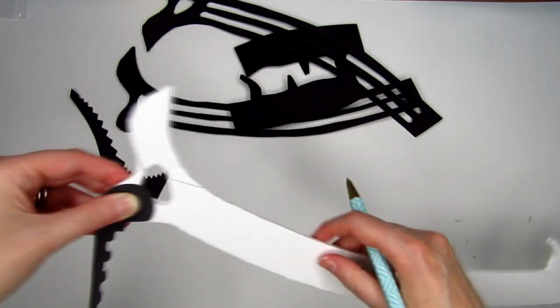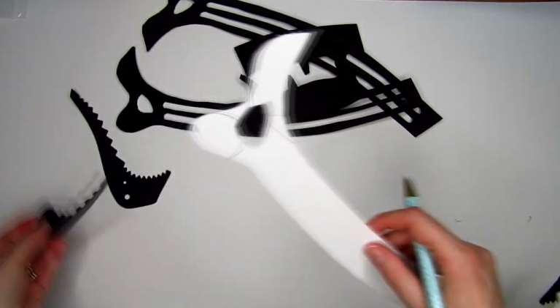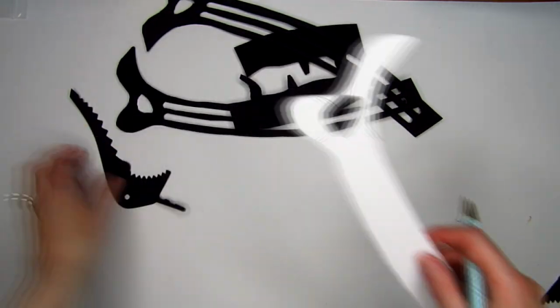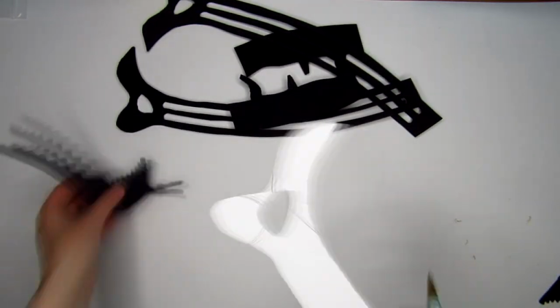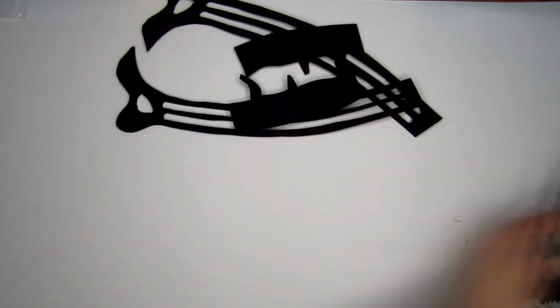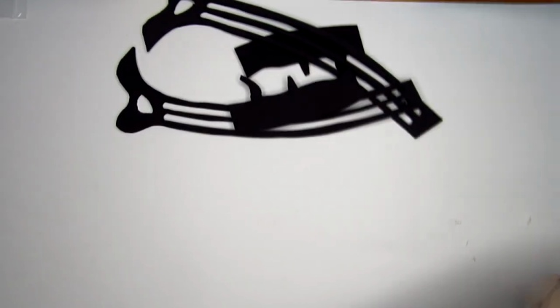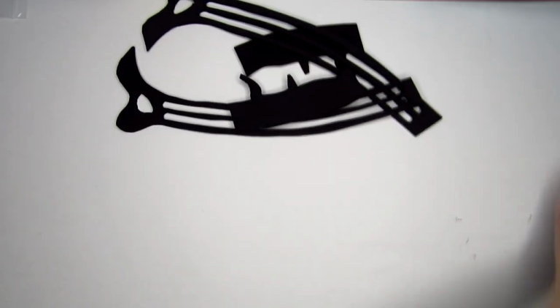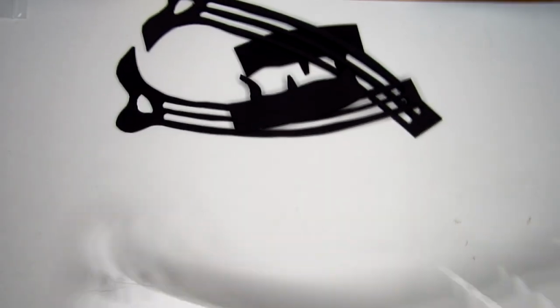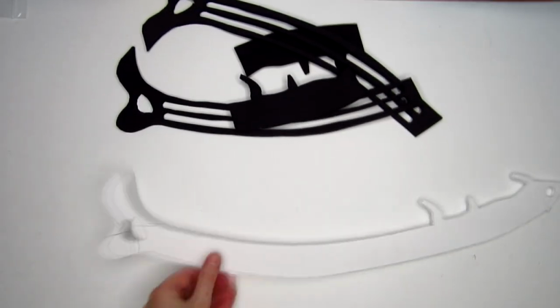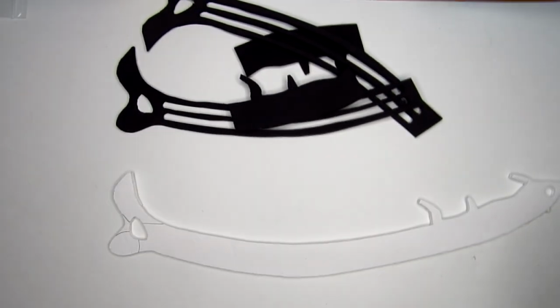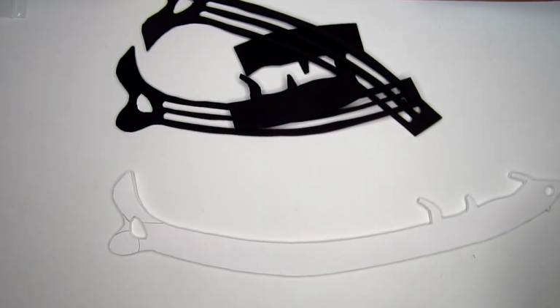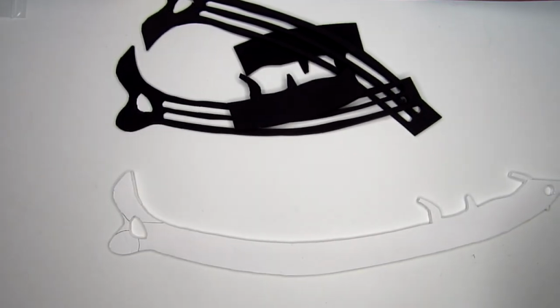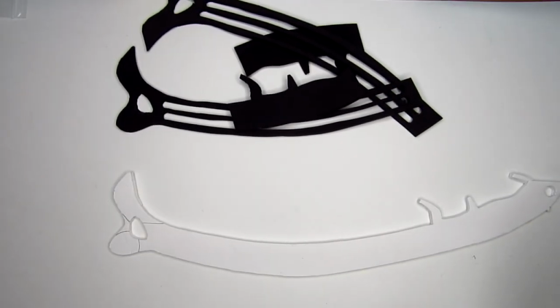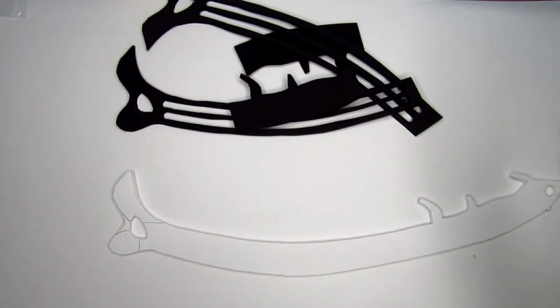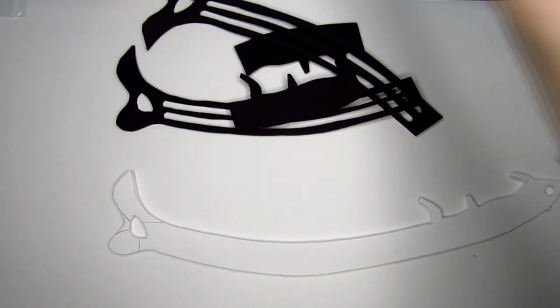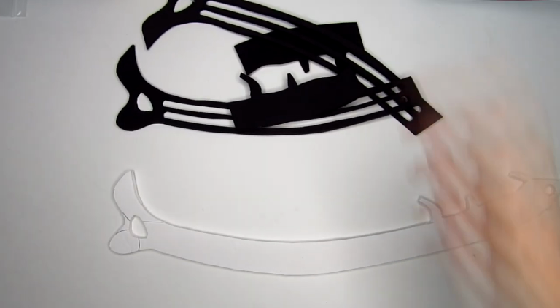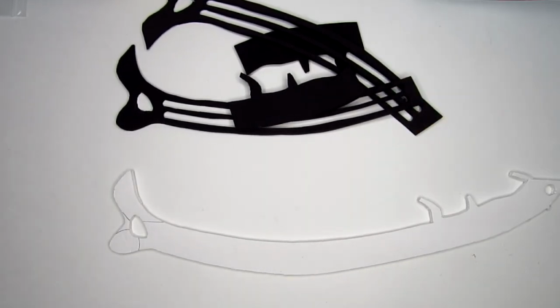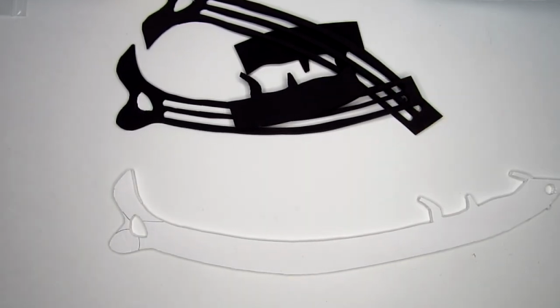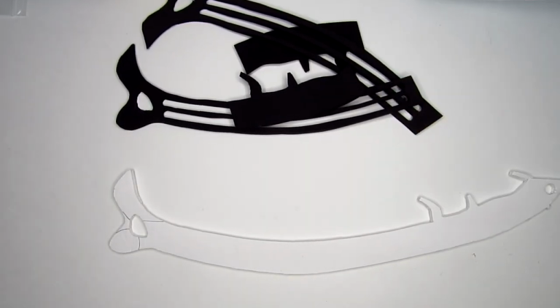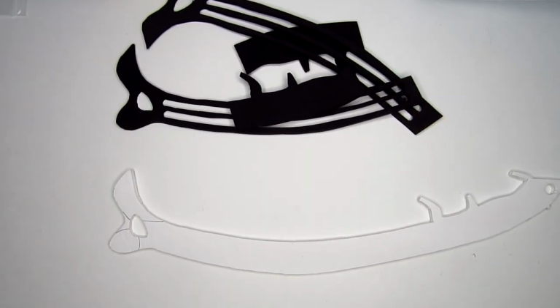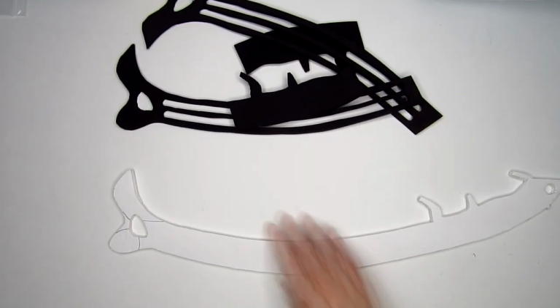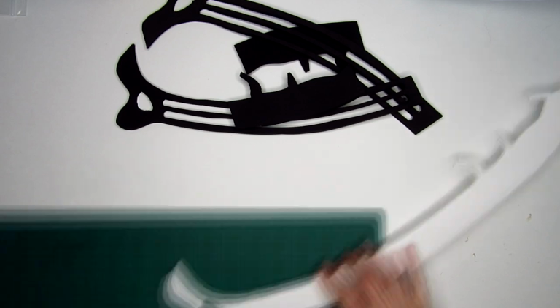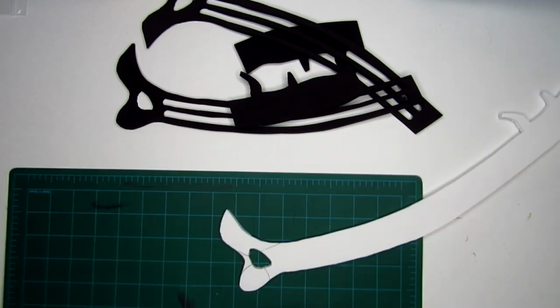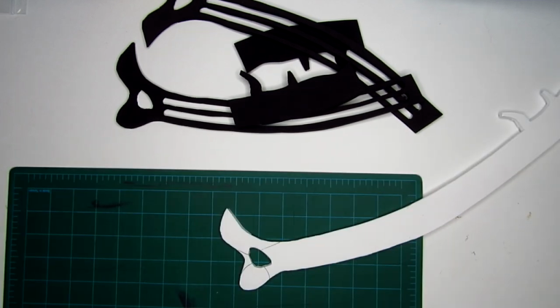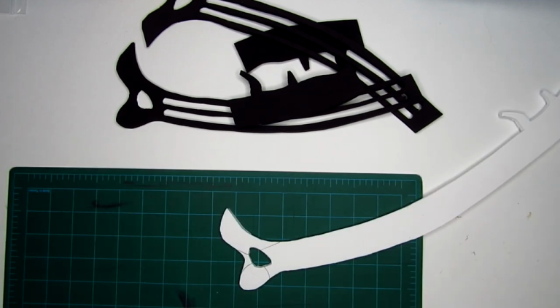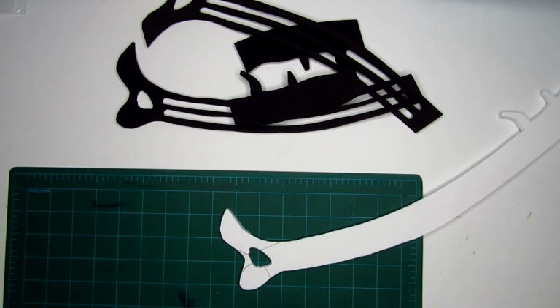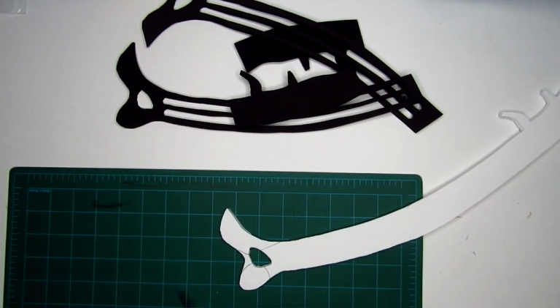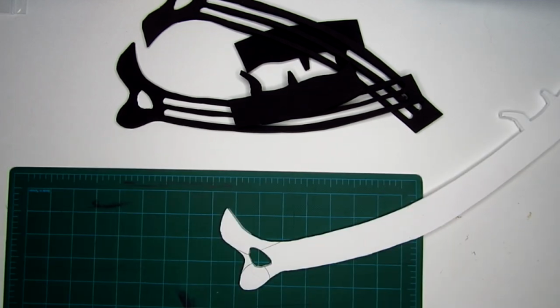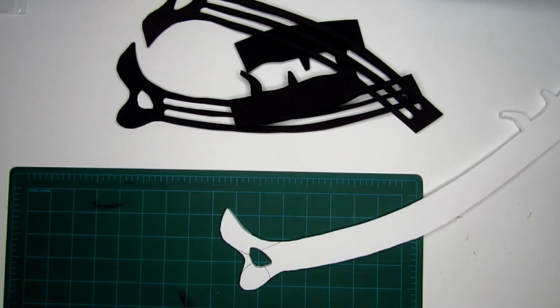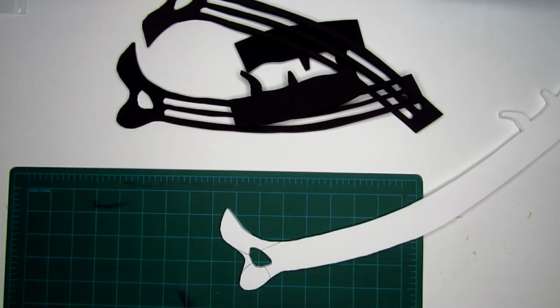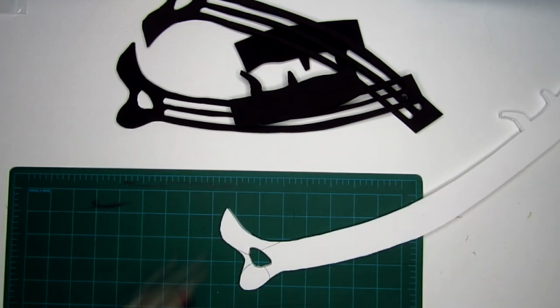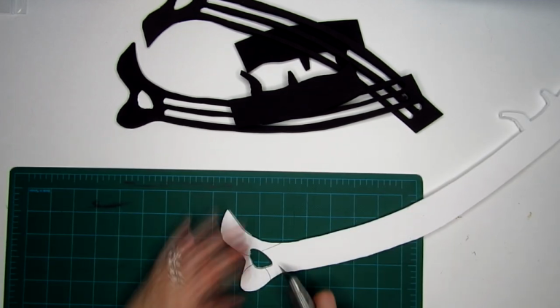As you can see, I trimmed the middle axe layer where the blades rest, and you'll see why once I put it all together.